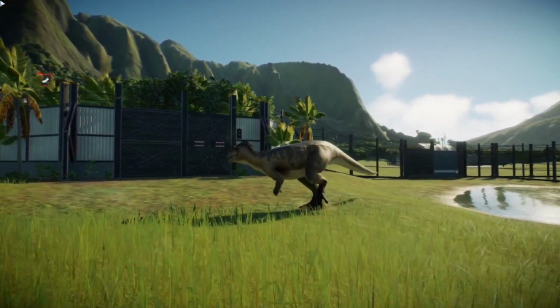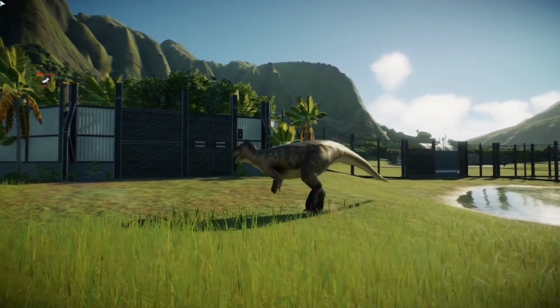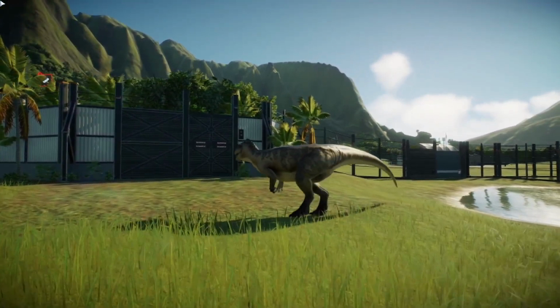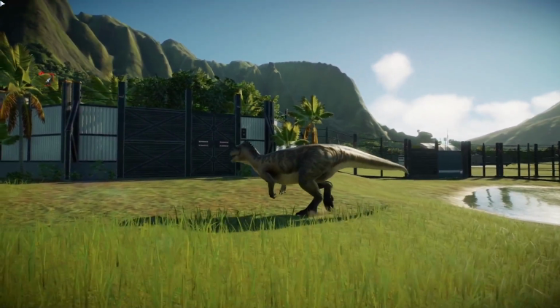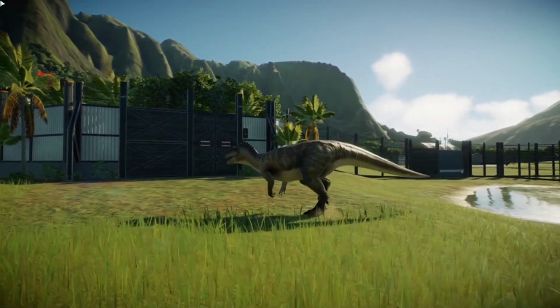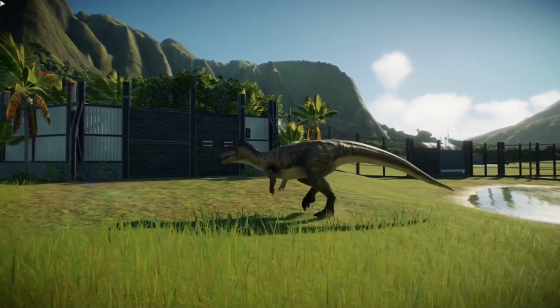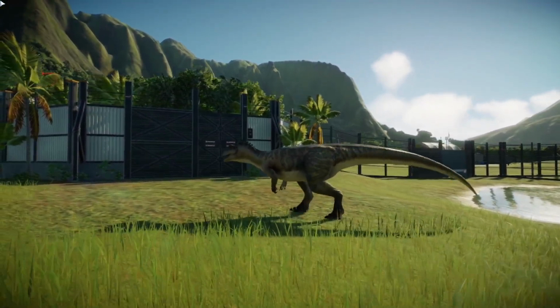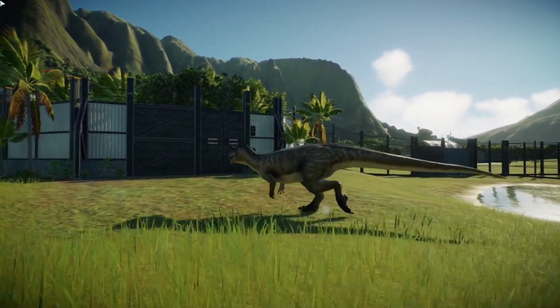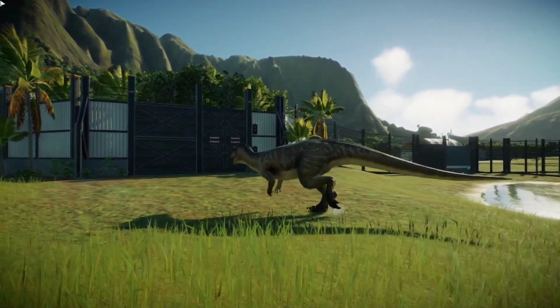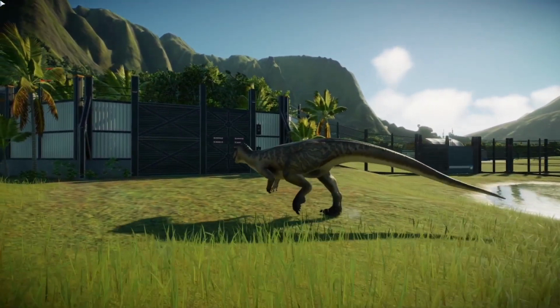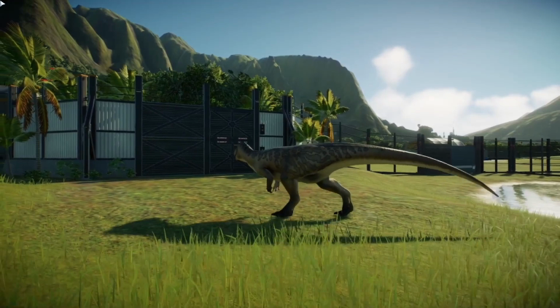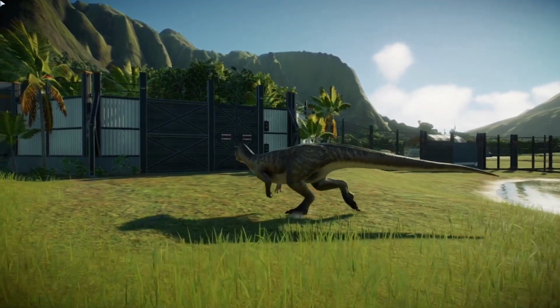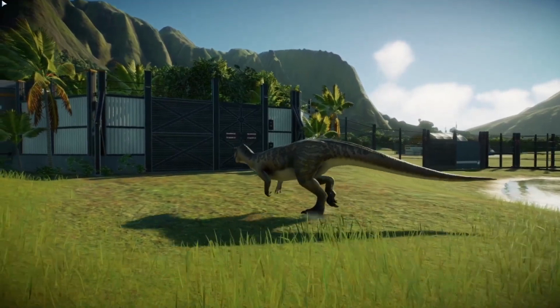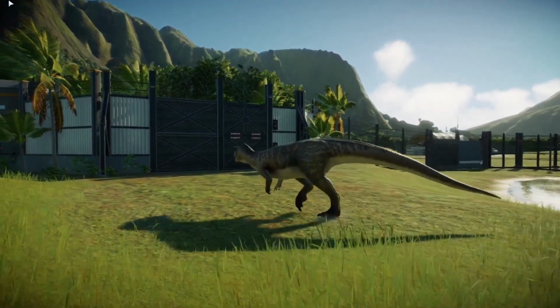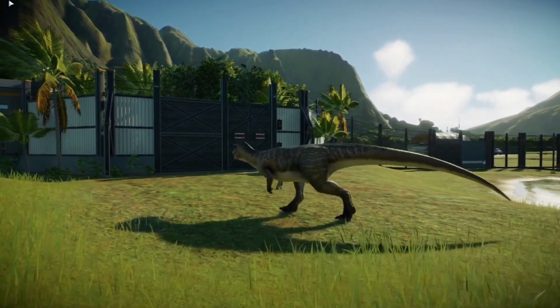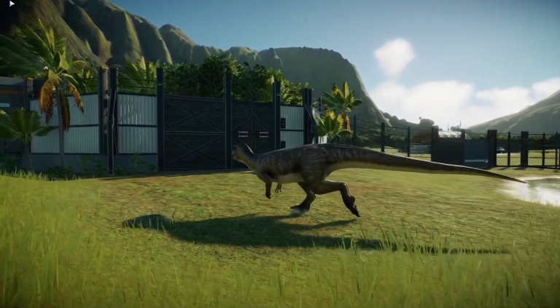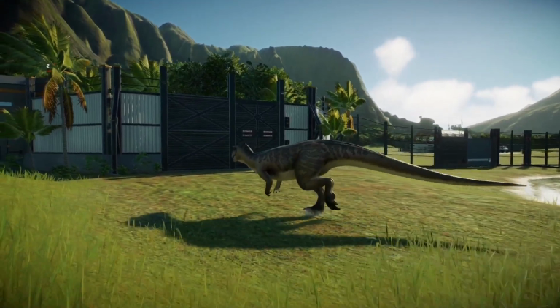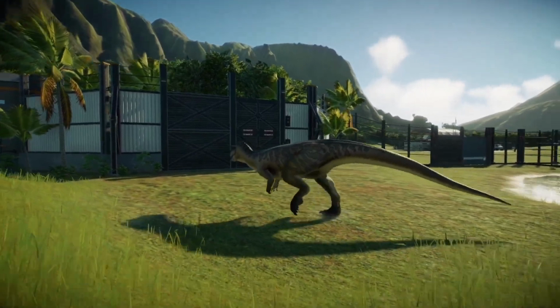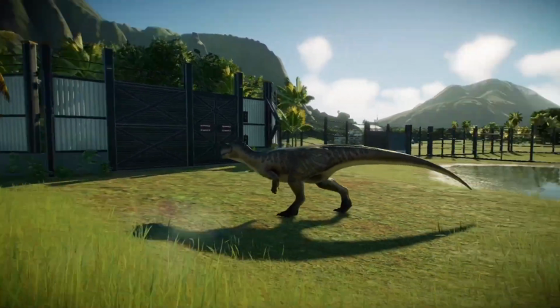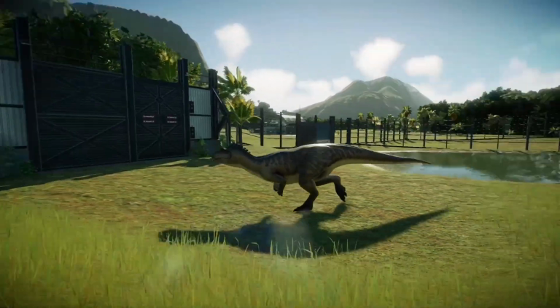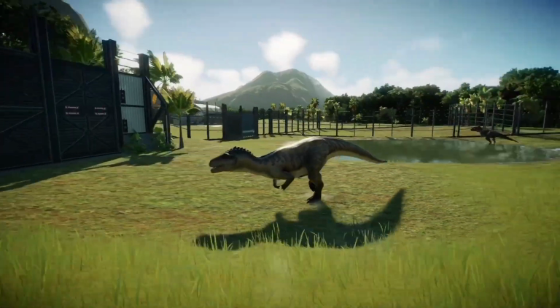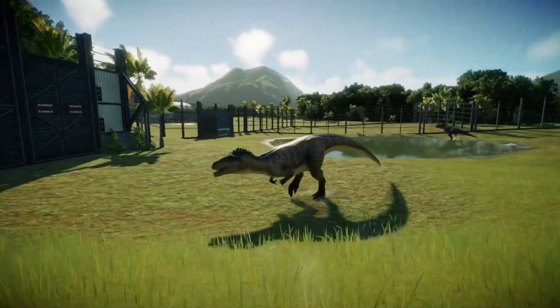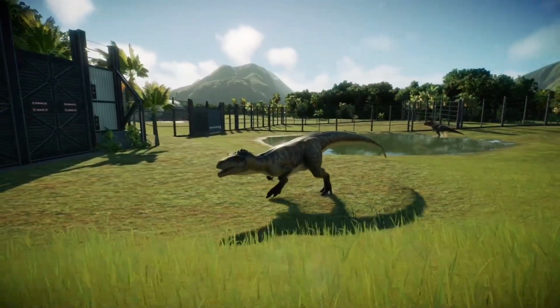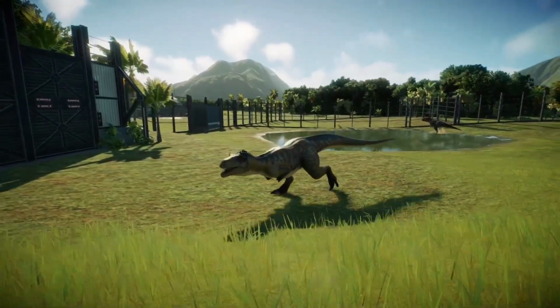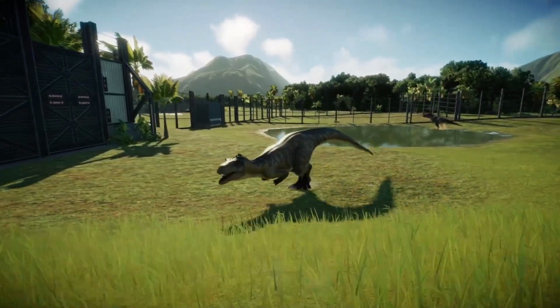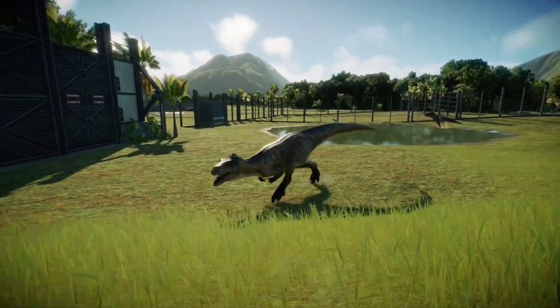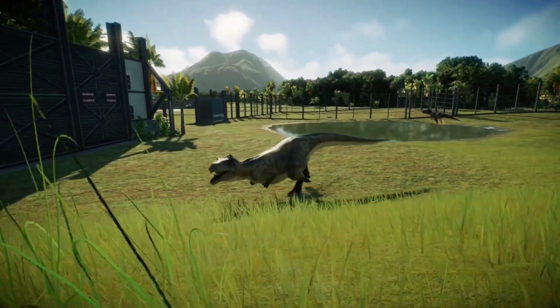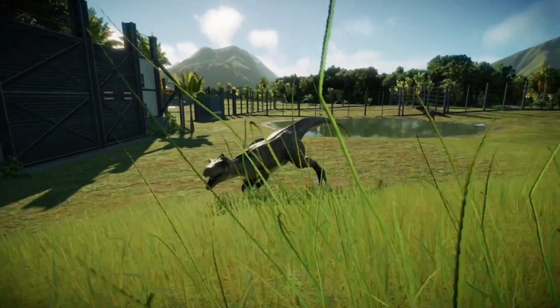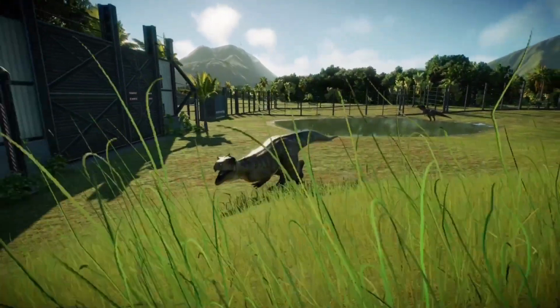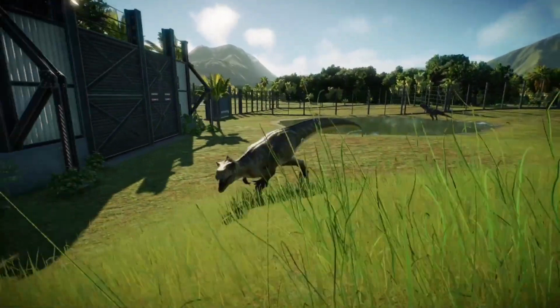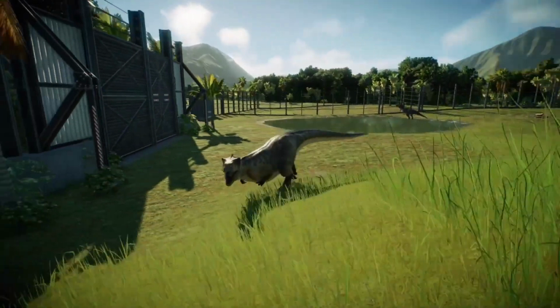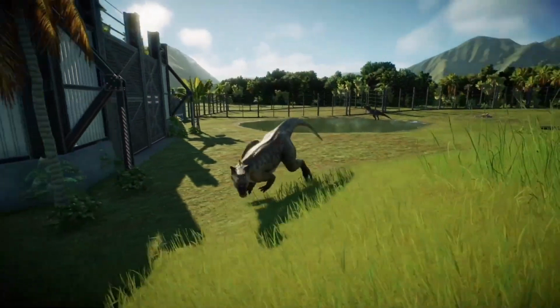I'm Dr. Kajal Dua, and while you're keeping an eye on the dinosaurs, I'll be keeping an eye on you.